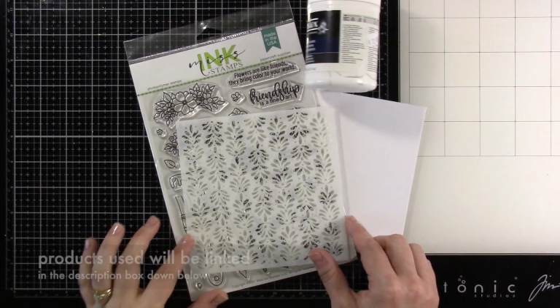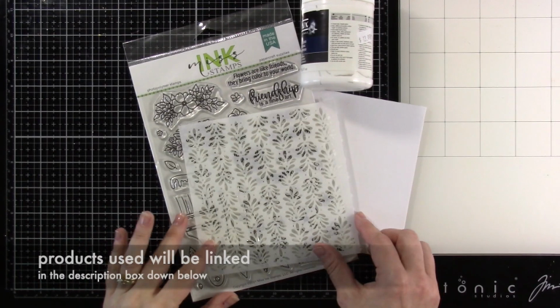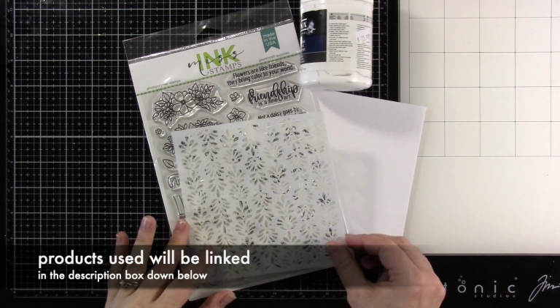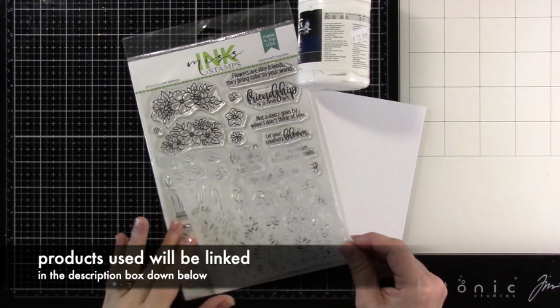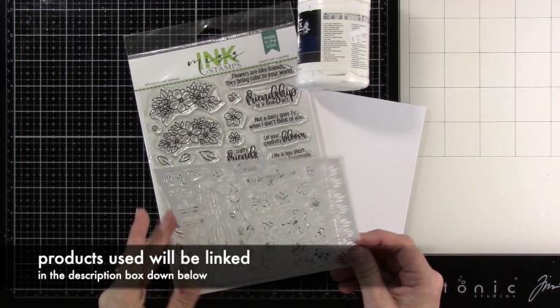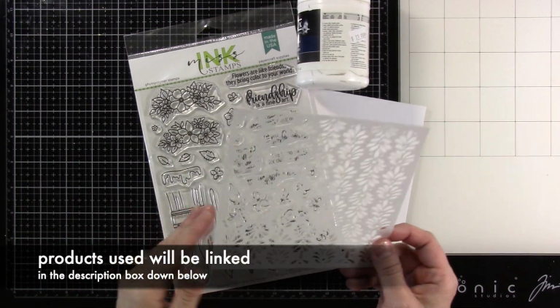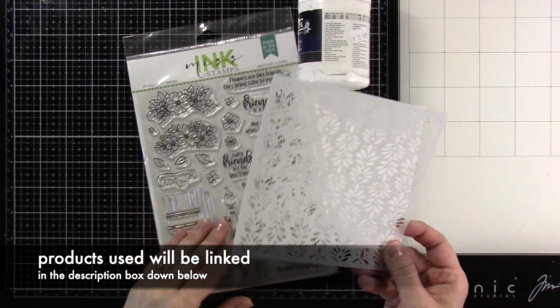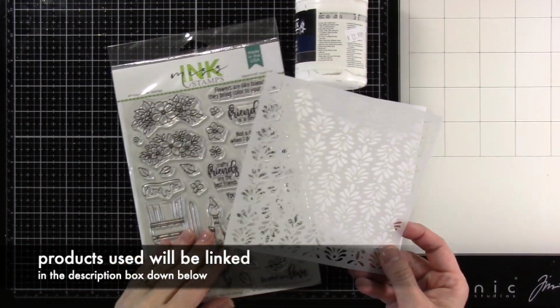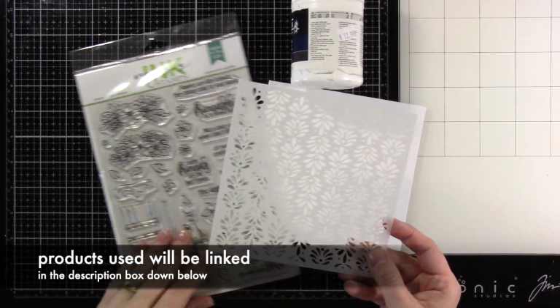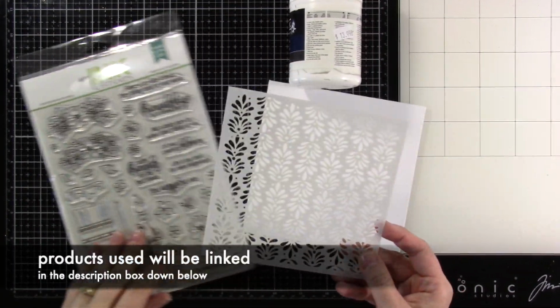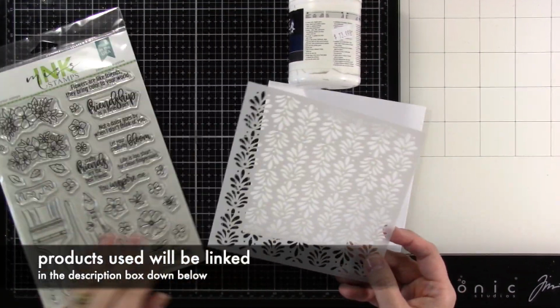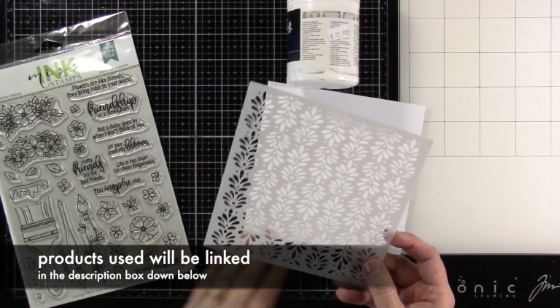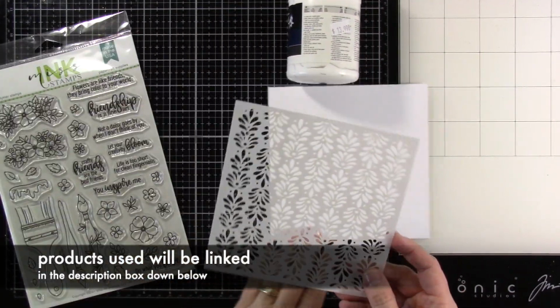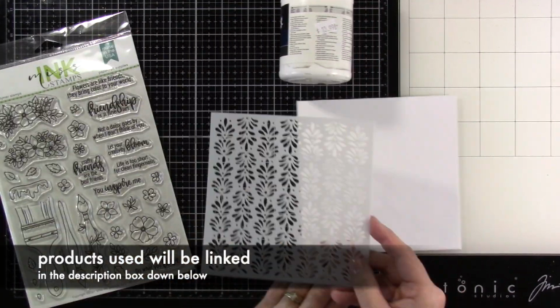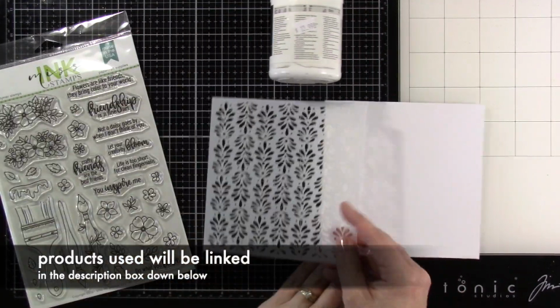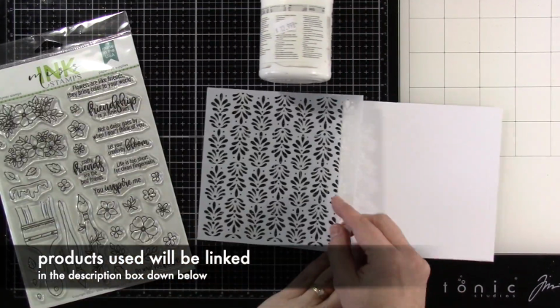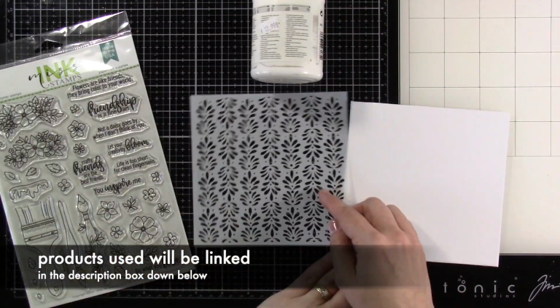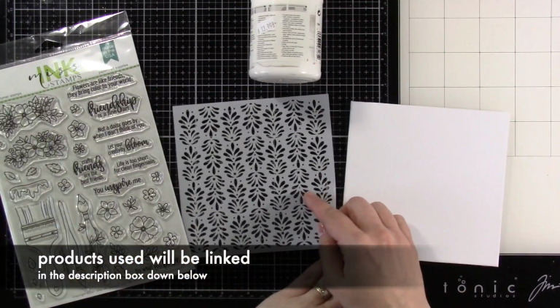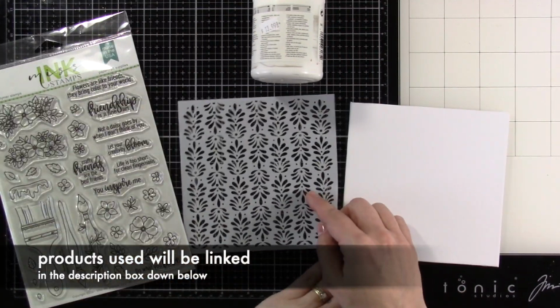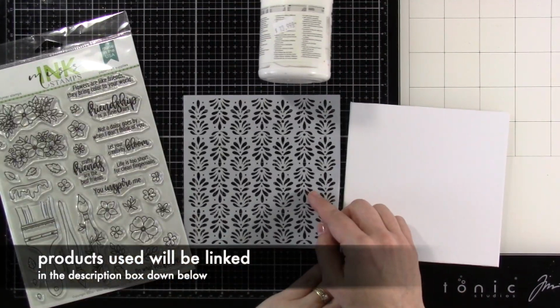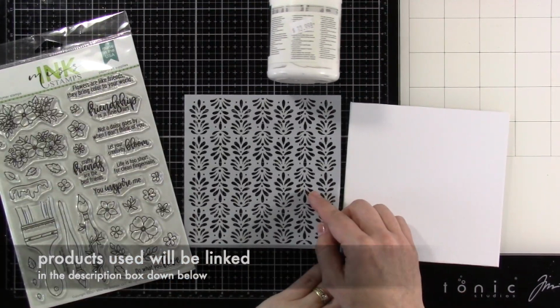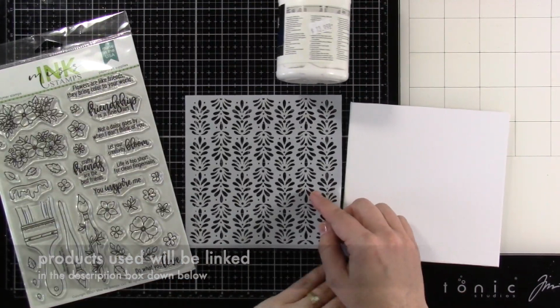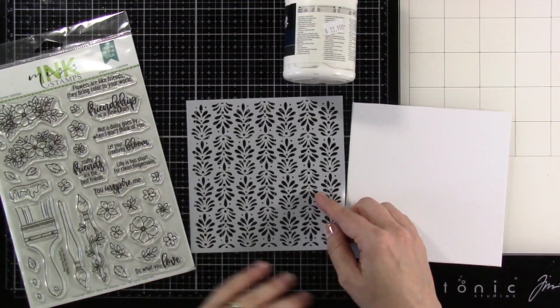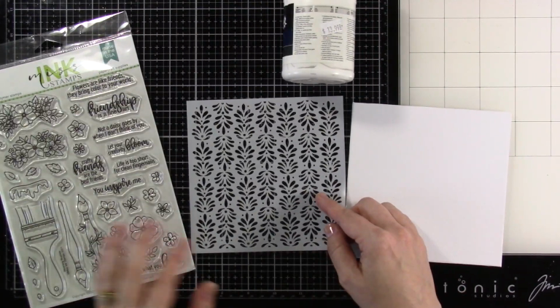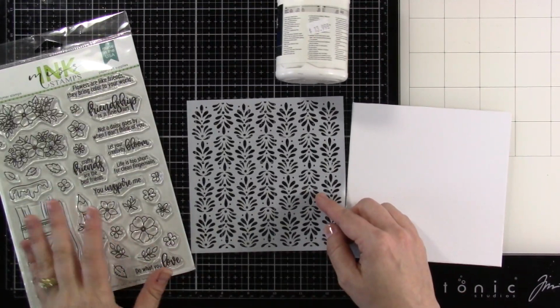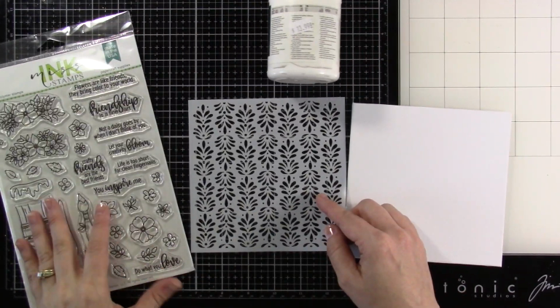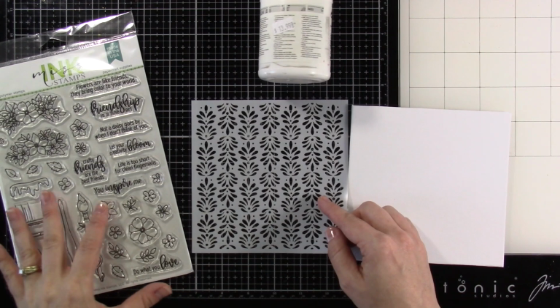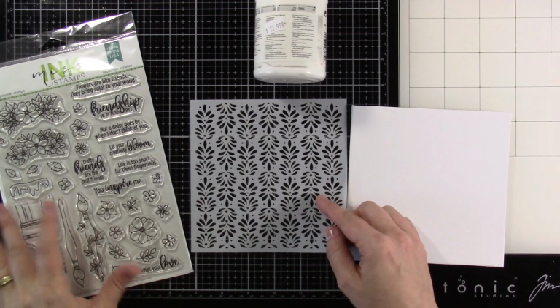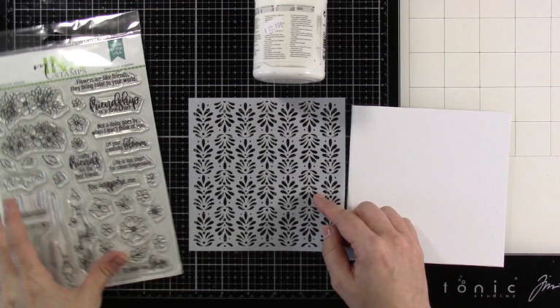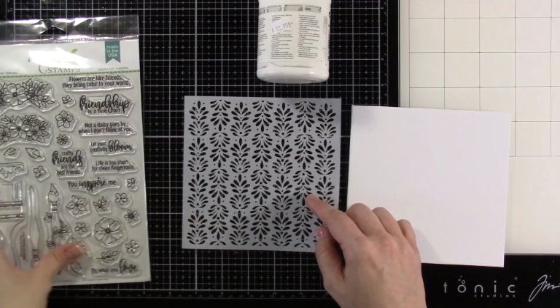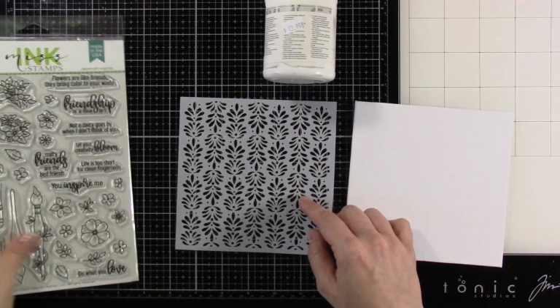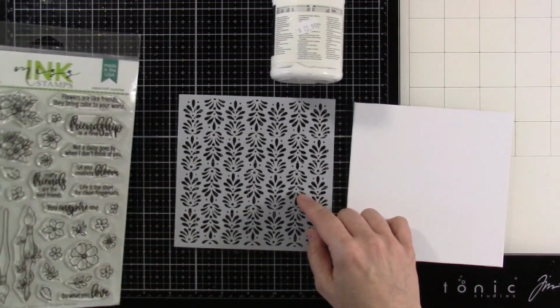Hello everyone and welcome back for another Missing Stamps video. This is Cassie. Today we're going to be making some wall art.